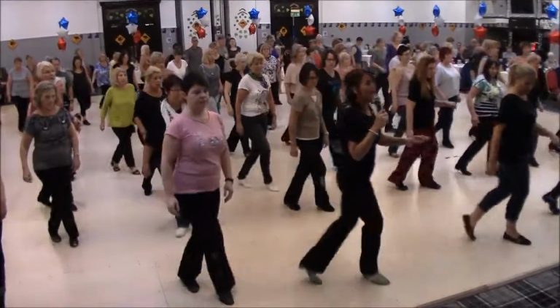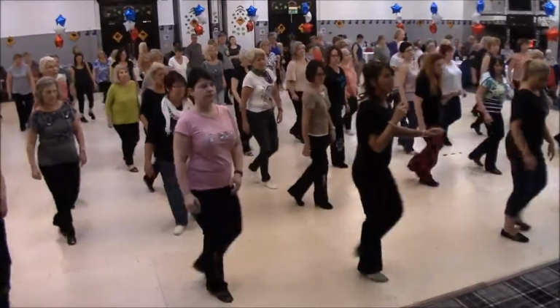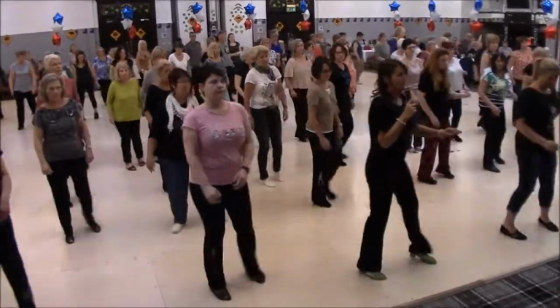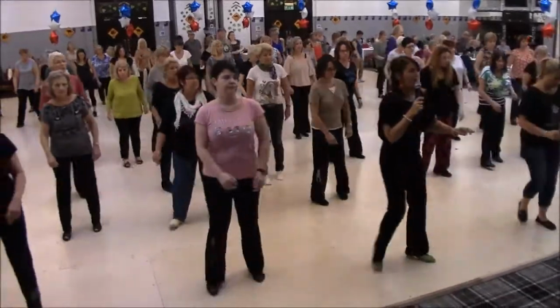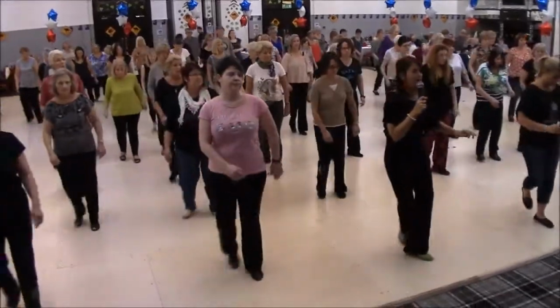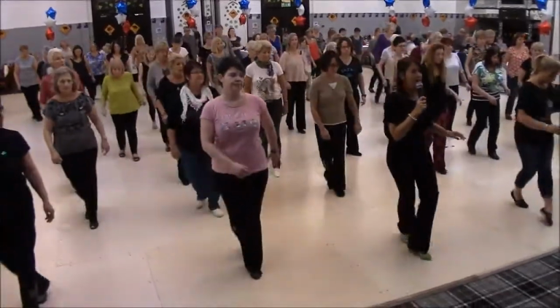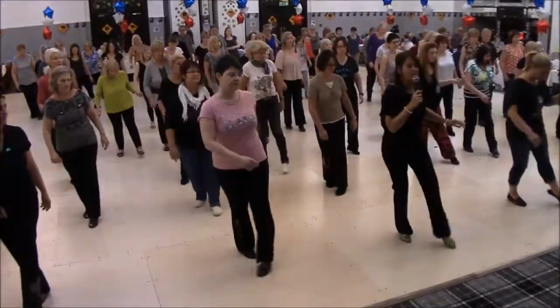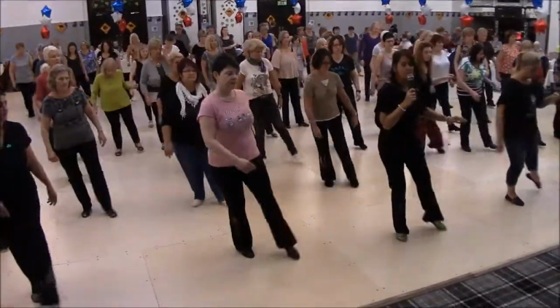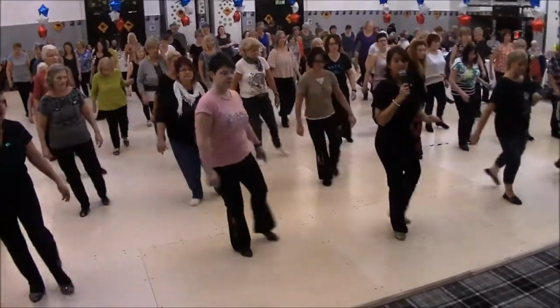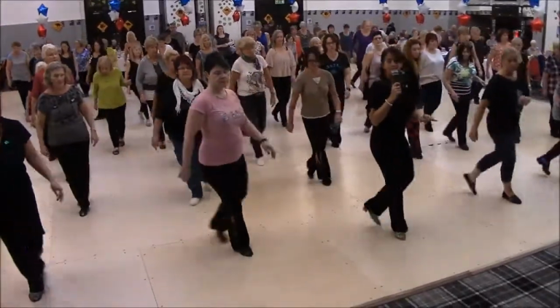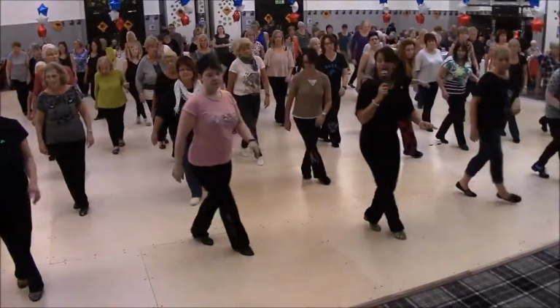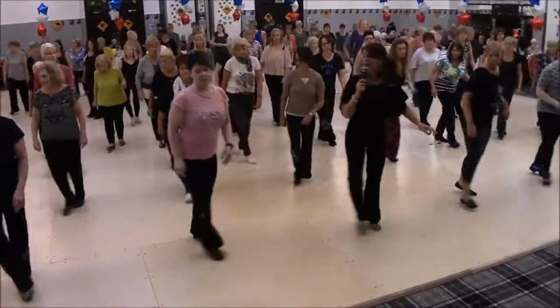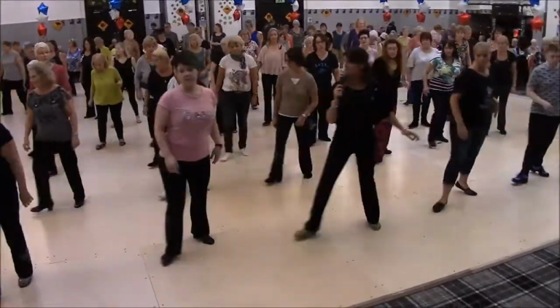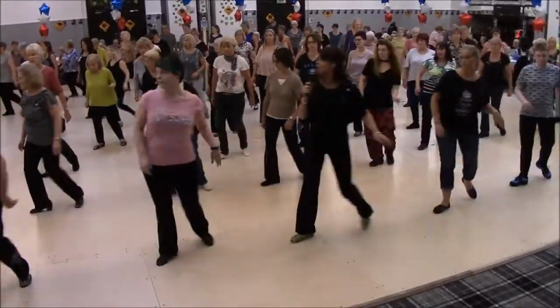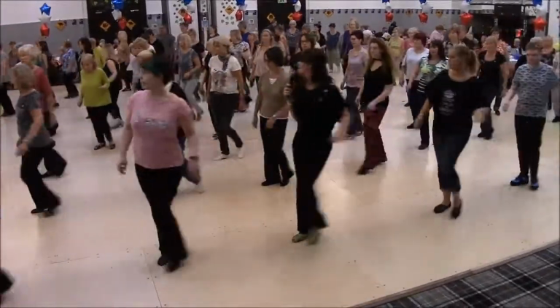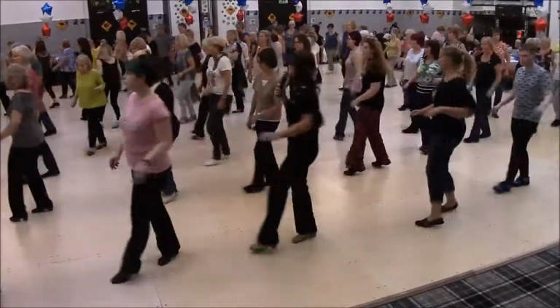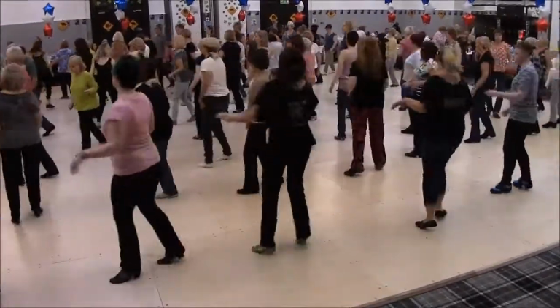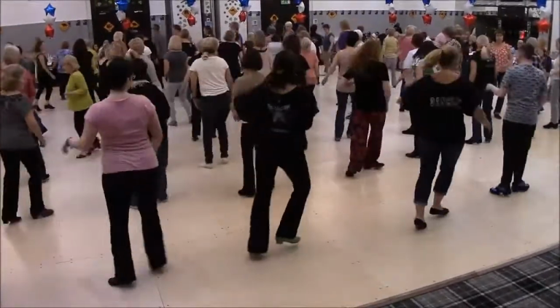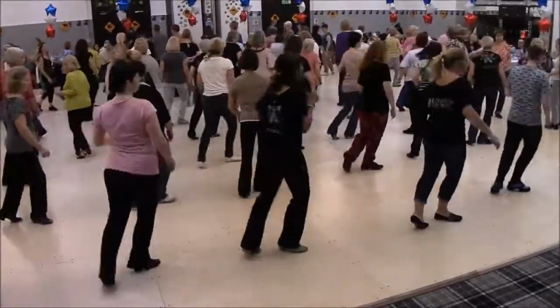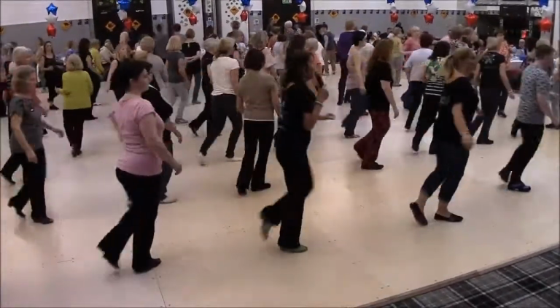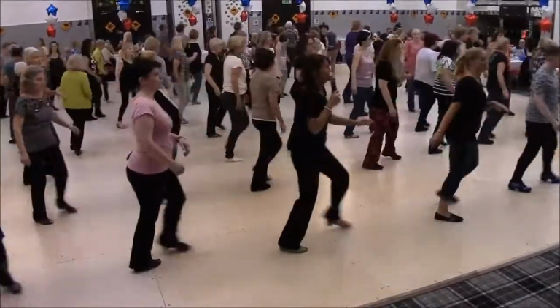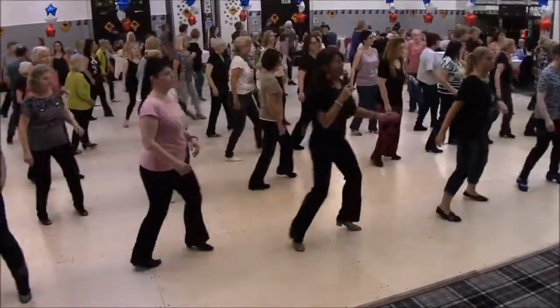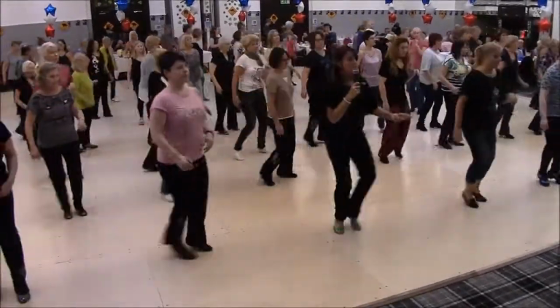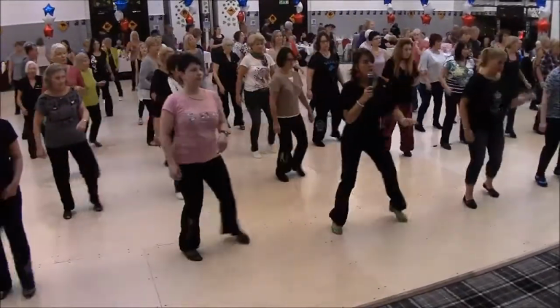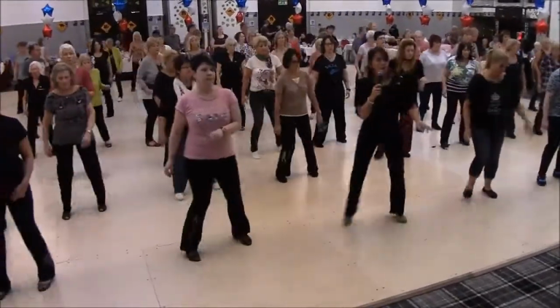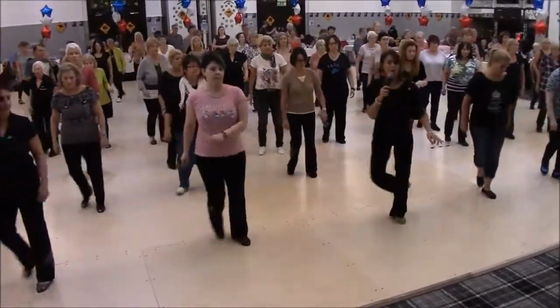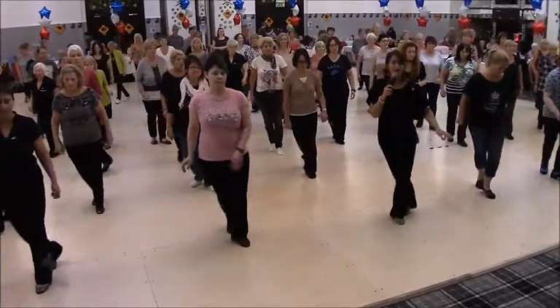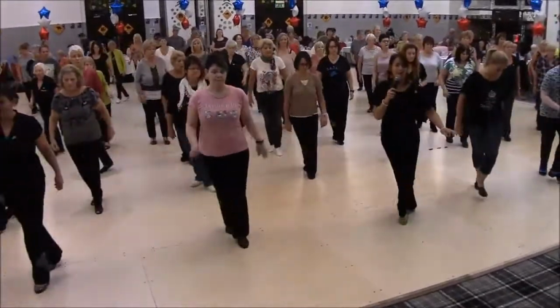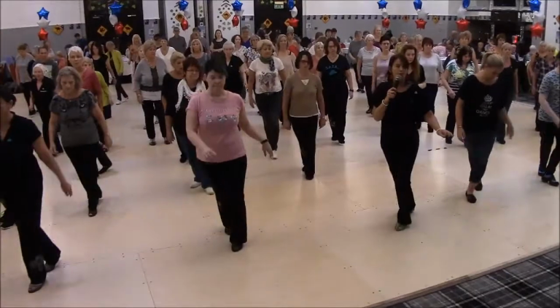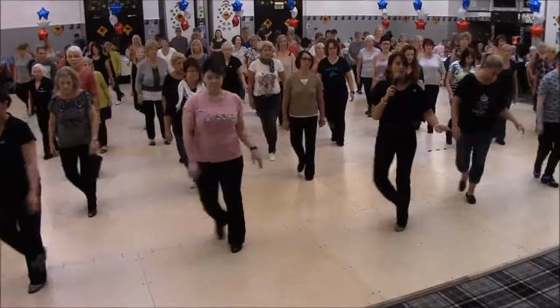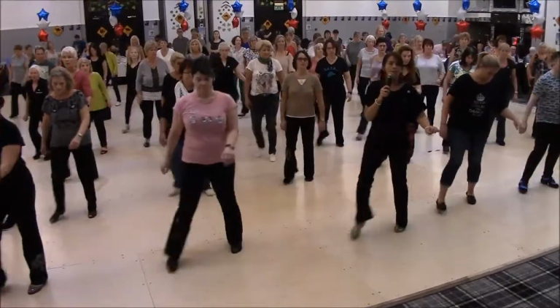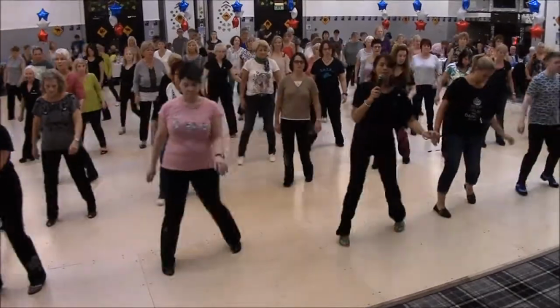Front, side, behind, sweep, behind, south turn, and cha-cha-cha, rock, back, rock, forward, point.